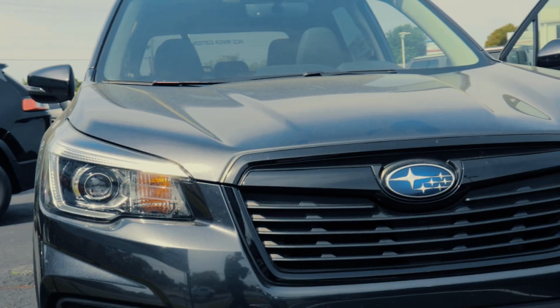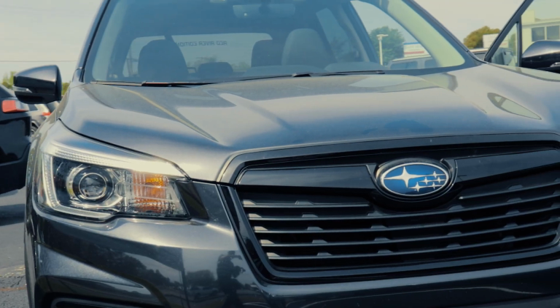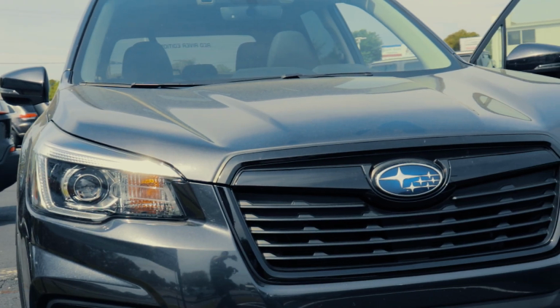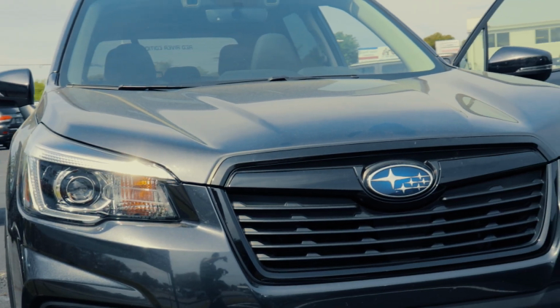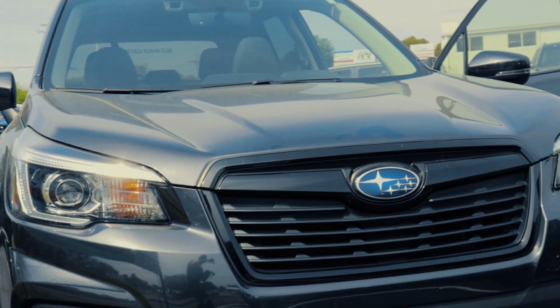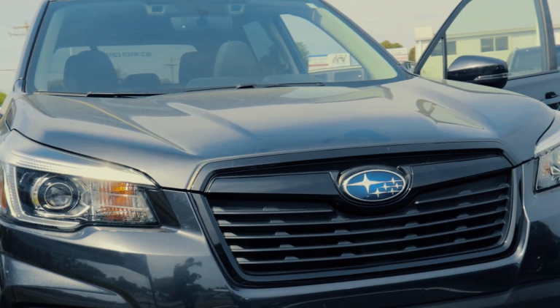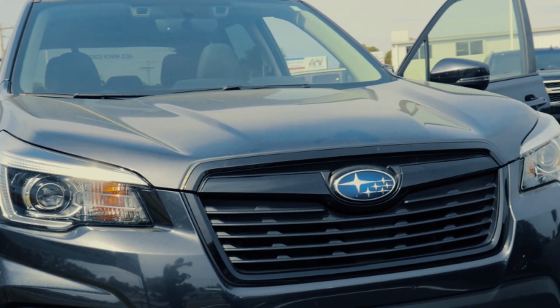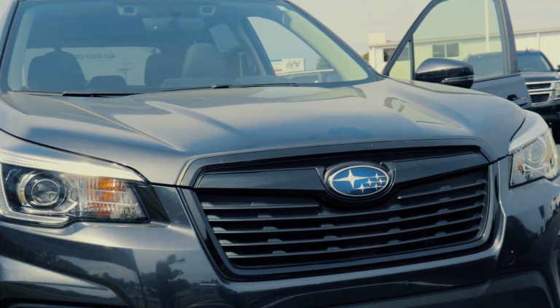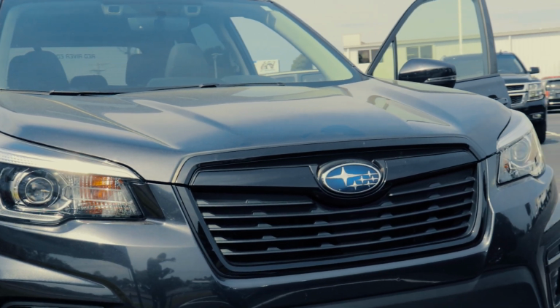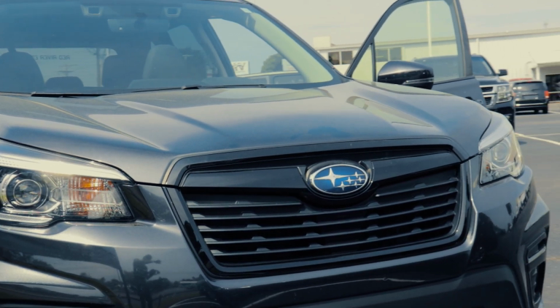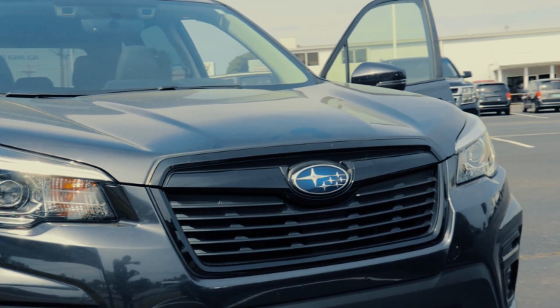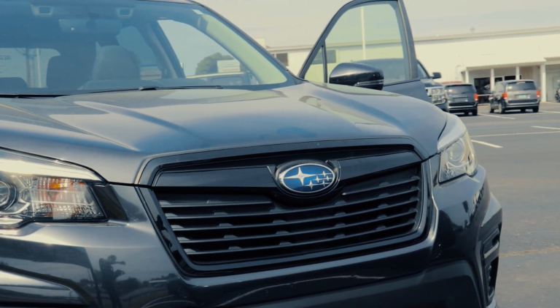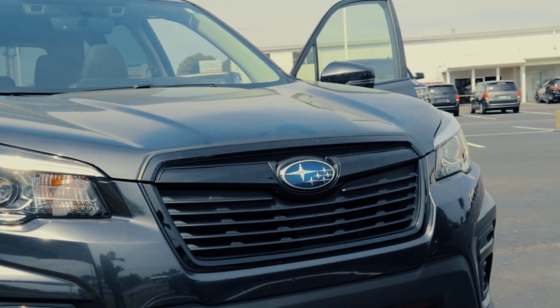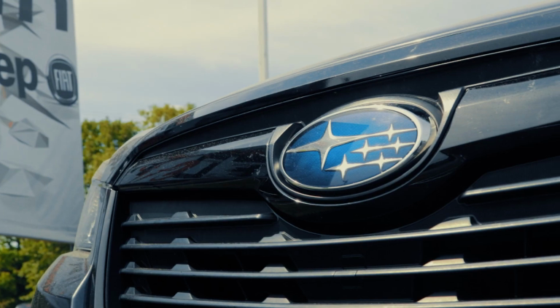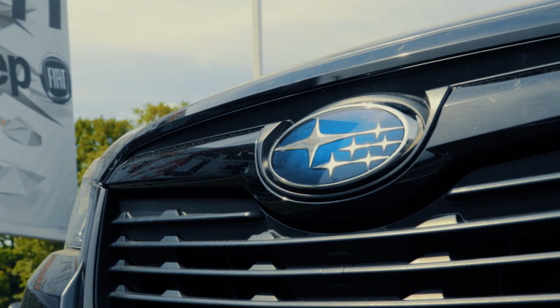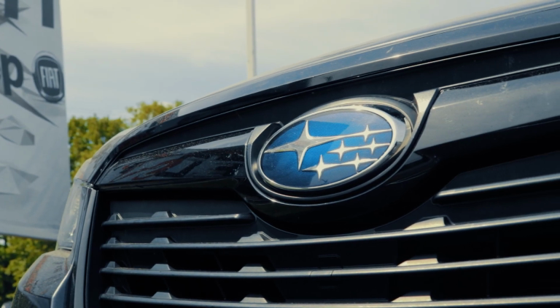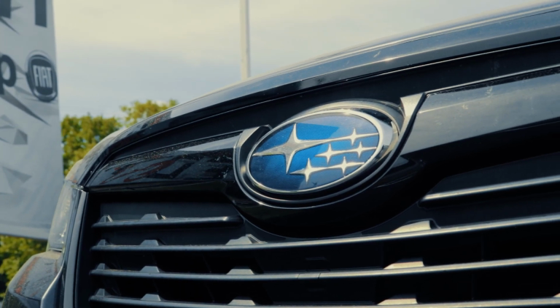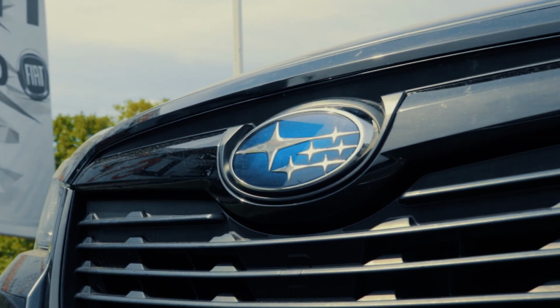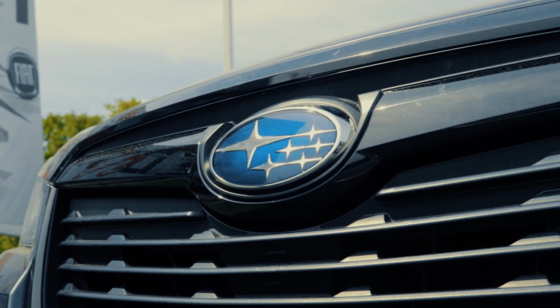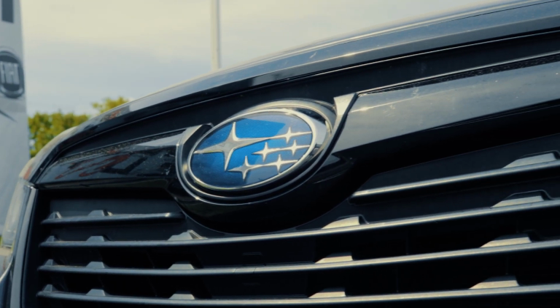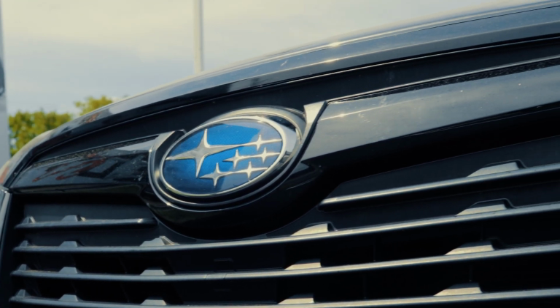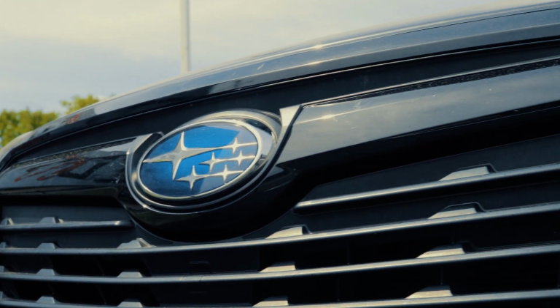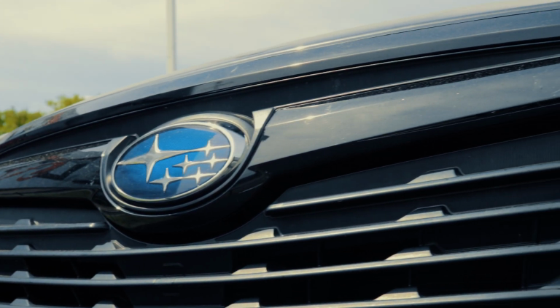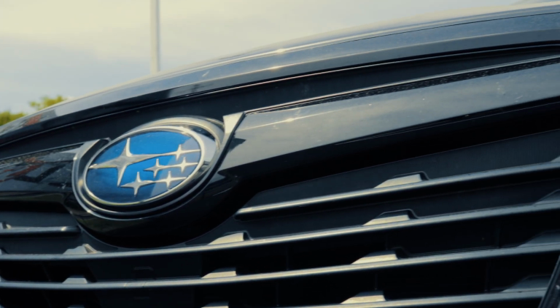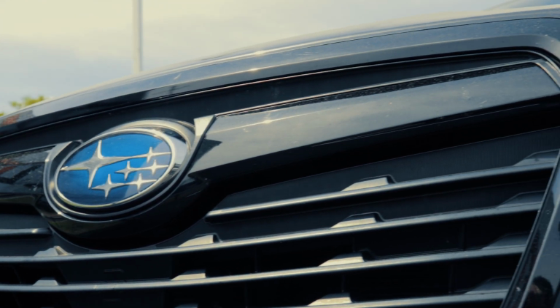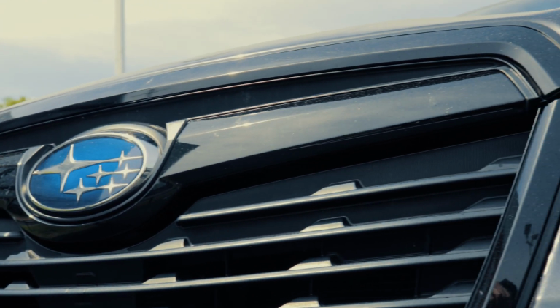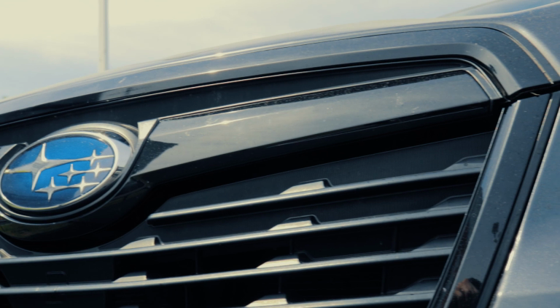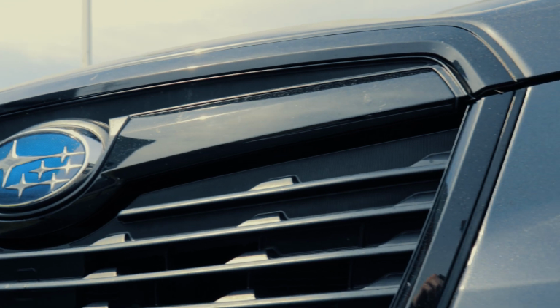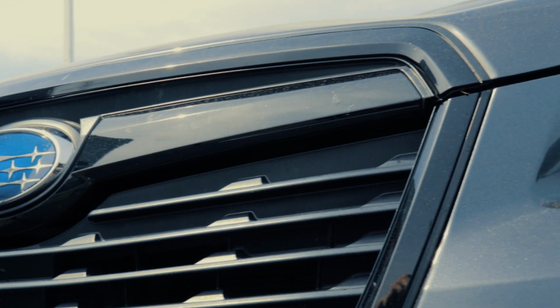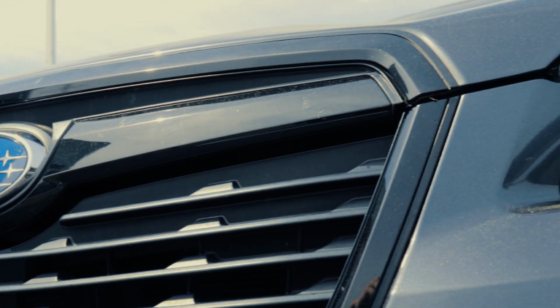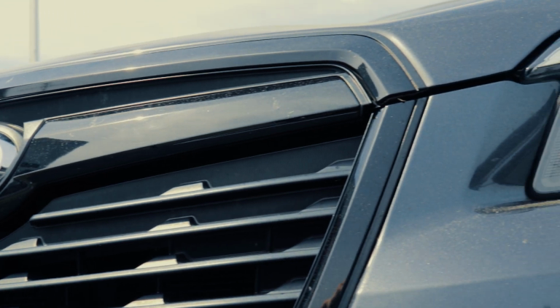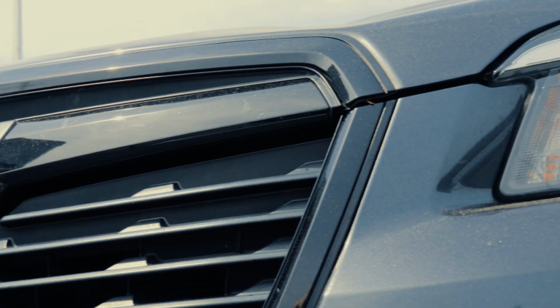And when it comes to saving on gas, this beauty will get you 26 to 33 miles per gallon.